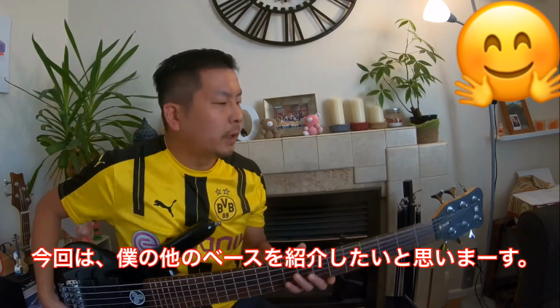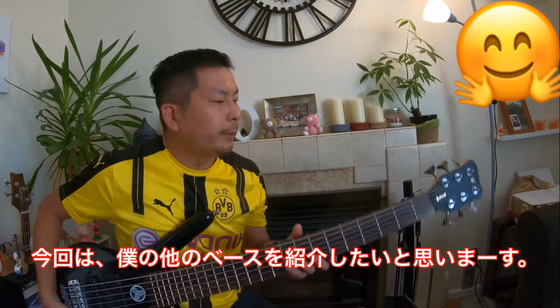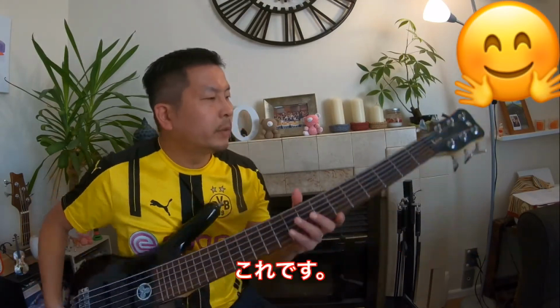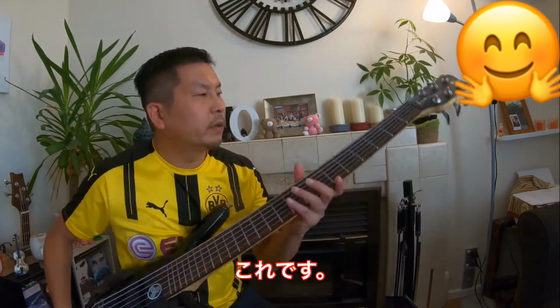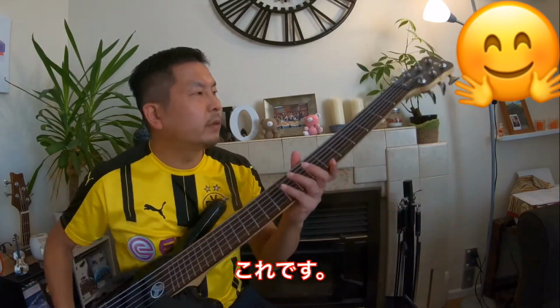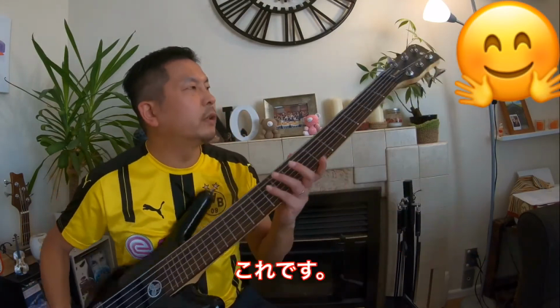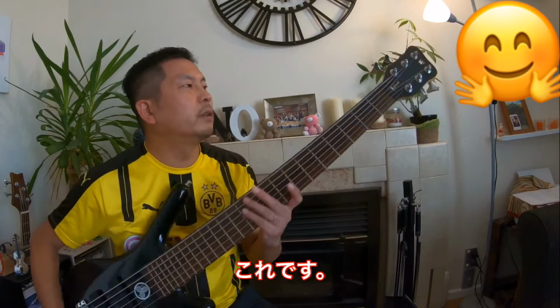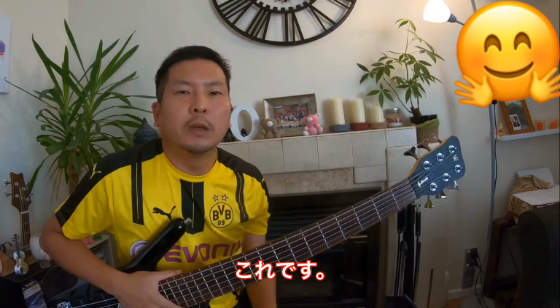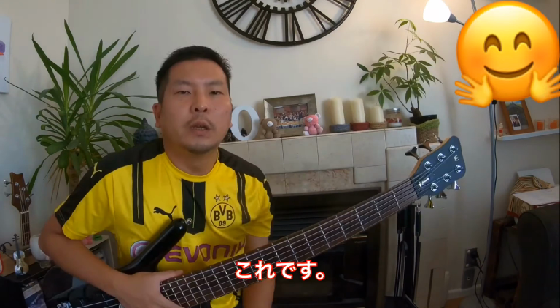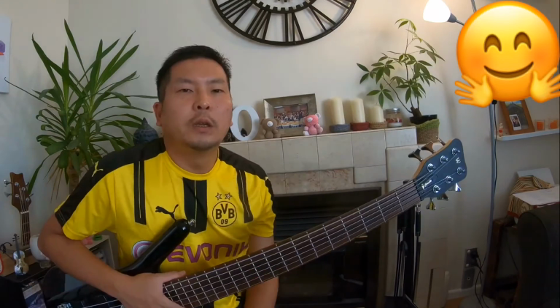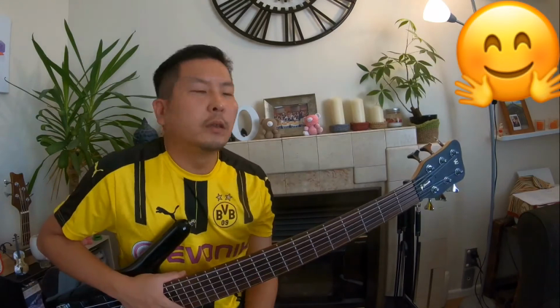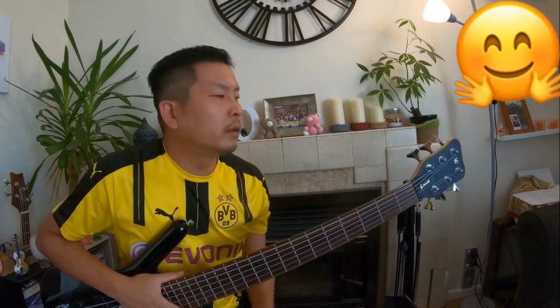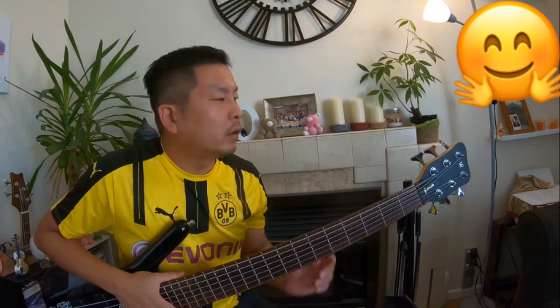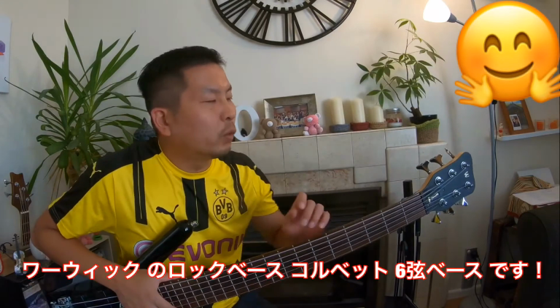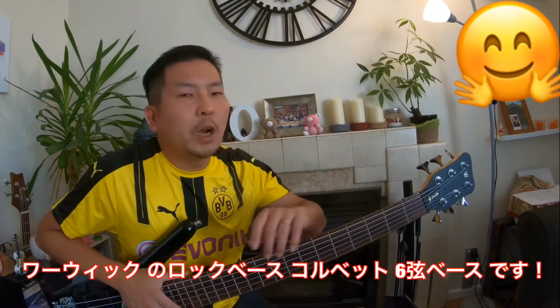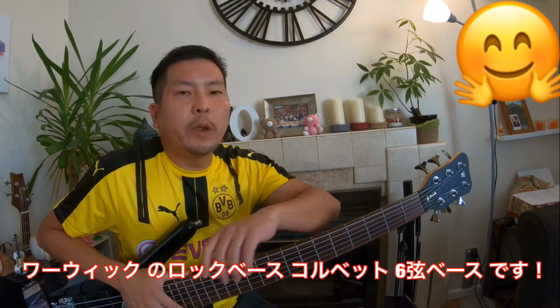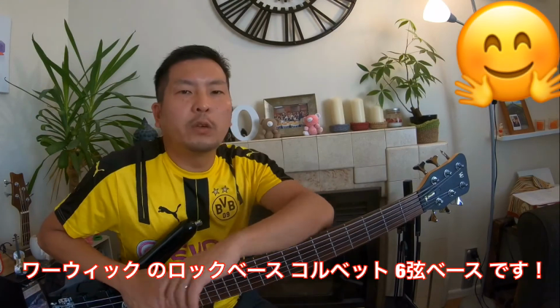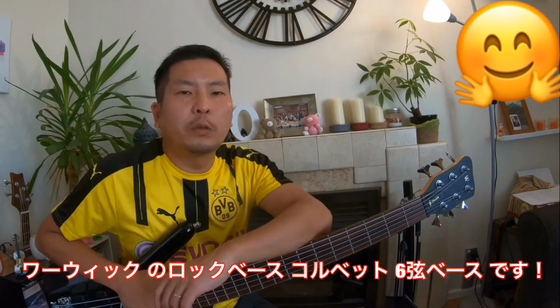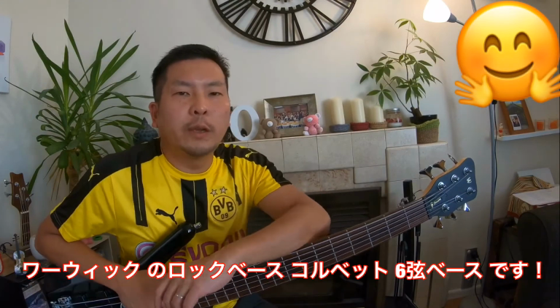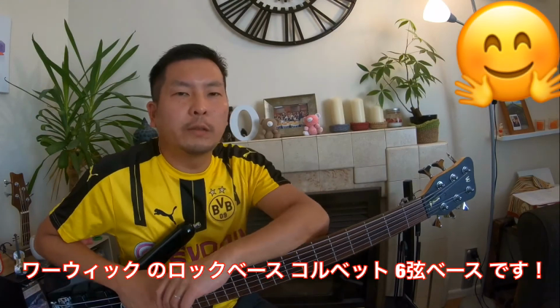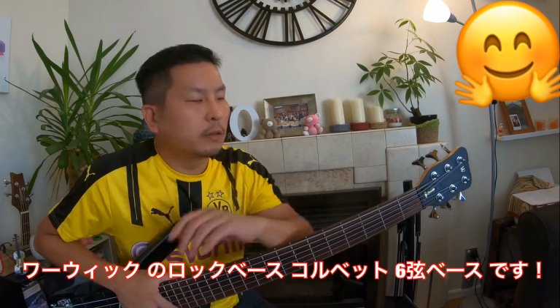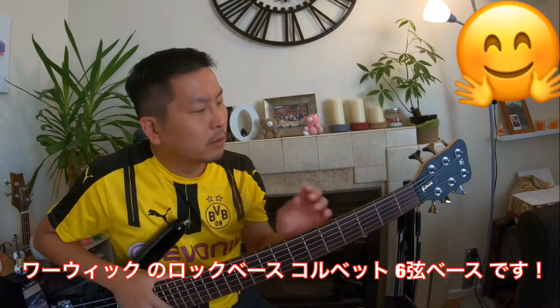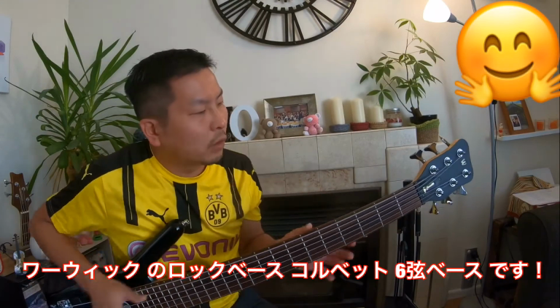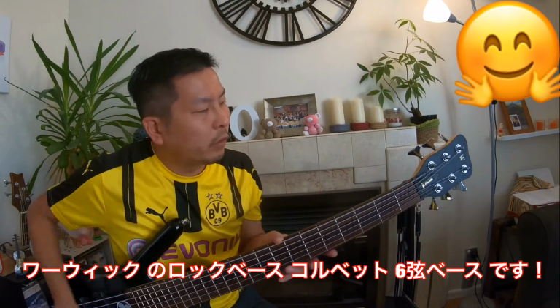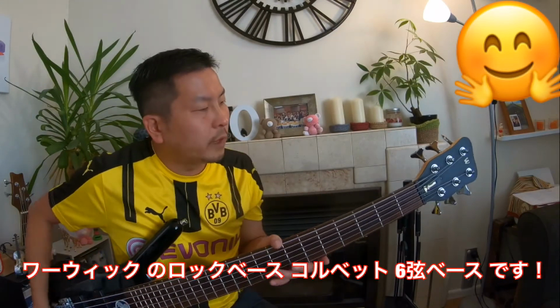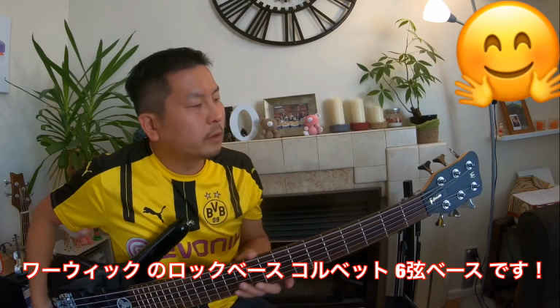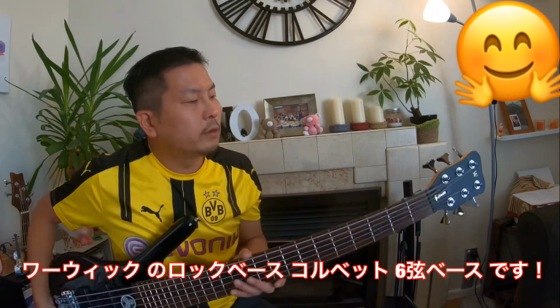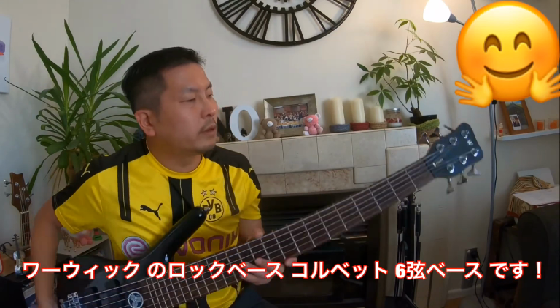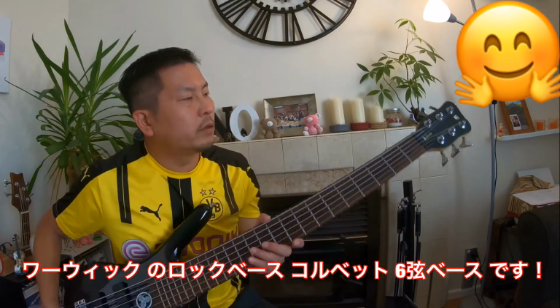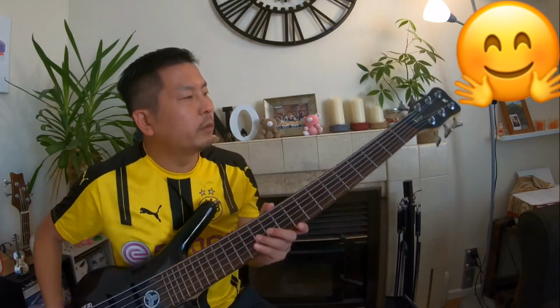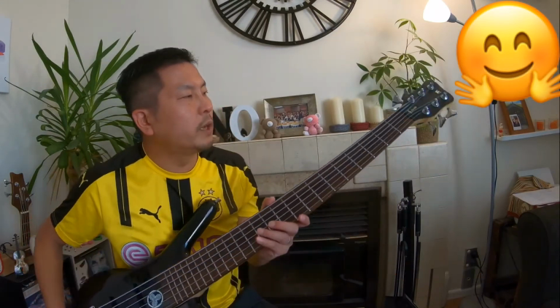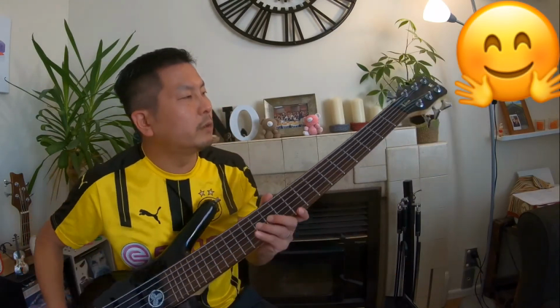This is it. This is called Warwick Rock Bass Corvette 6th string bass.